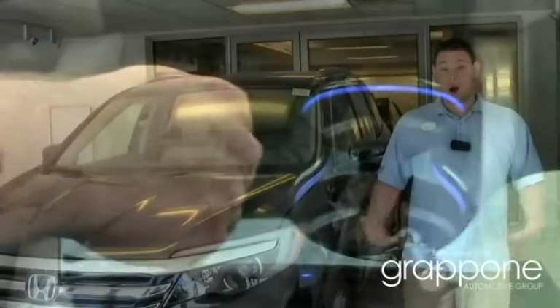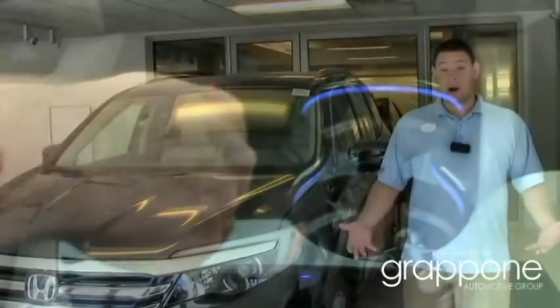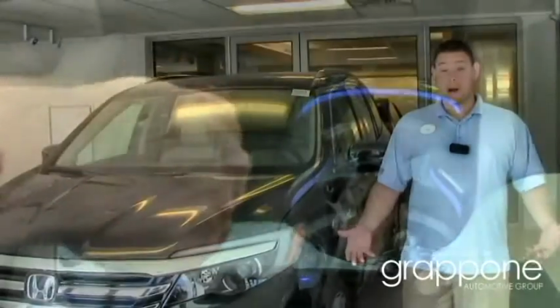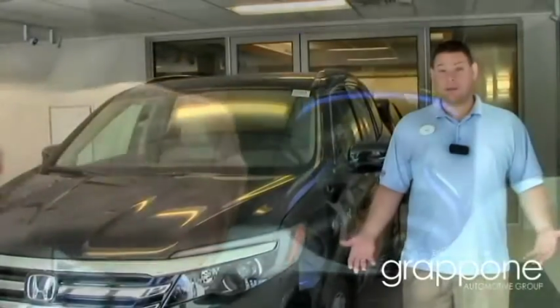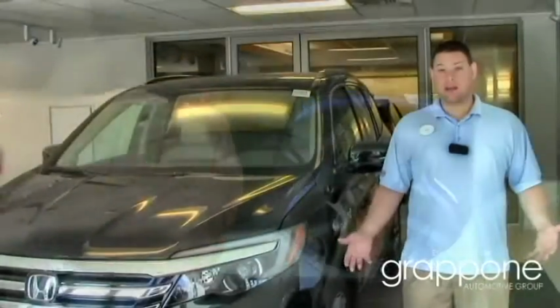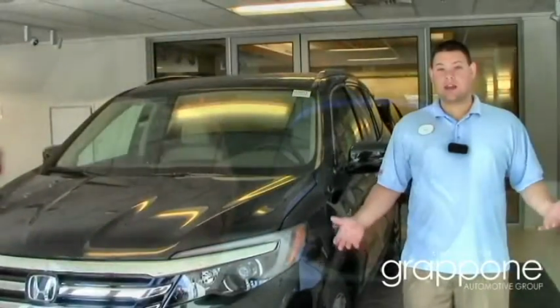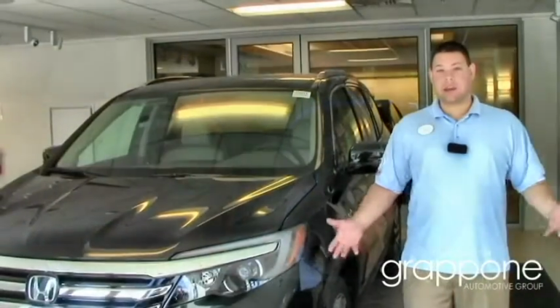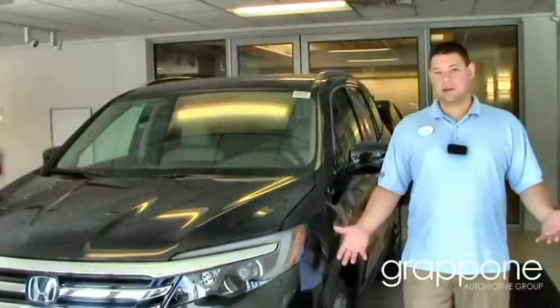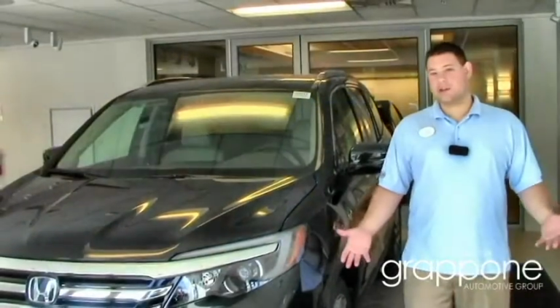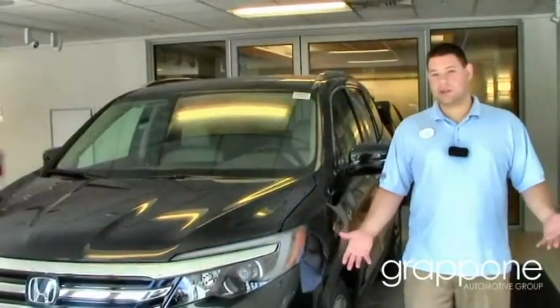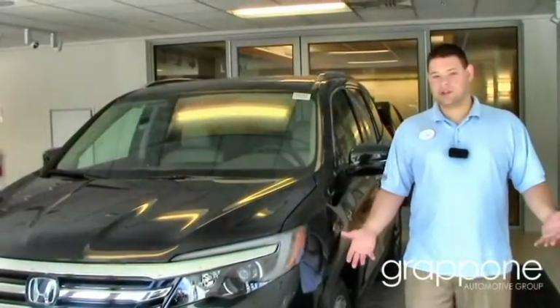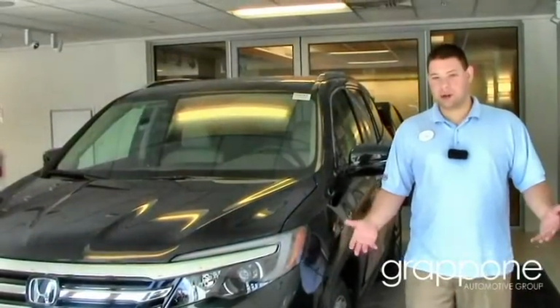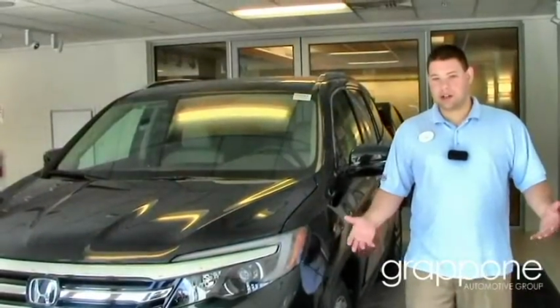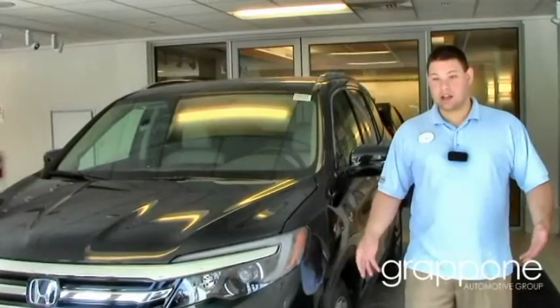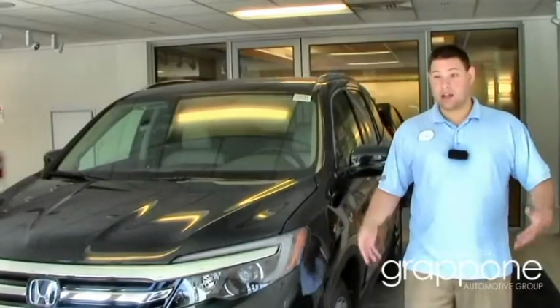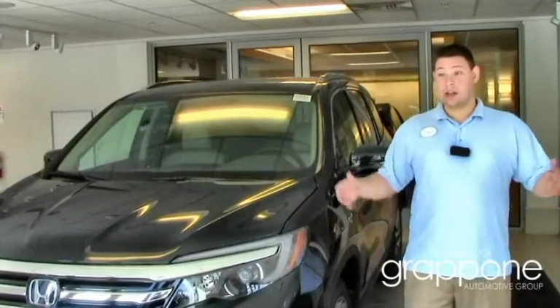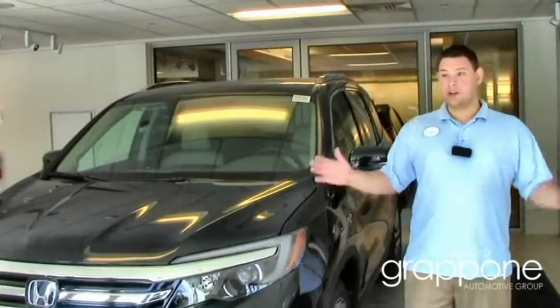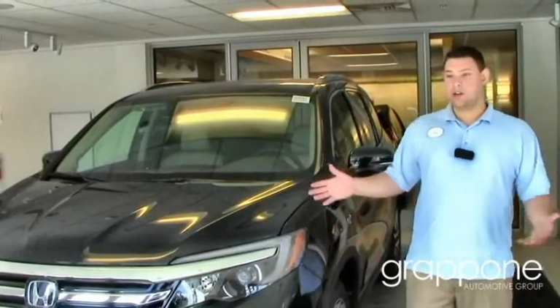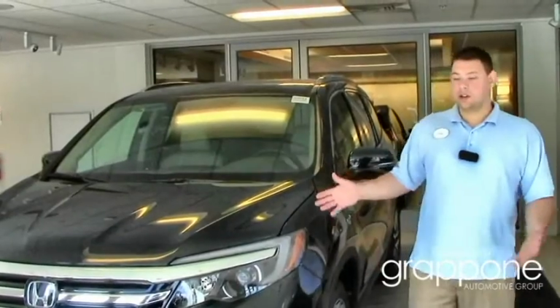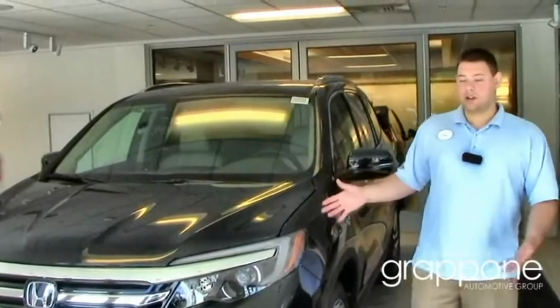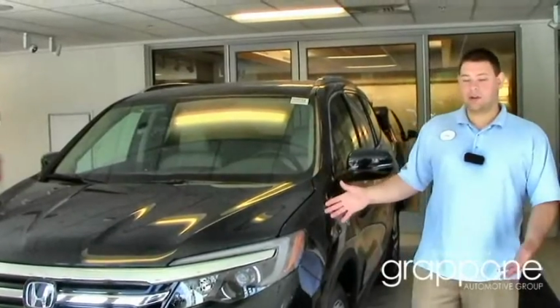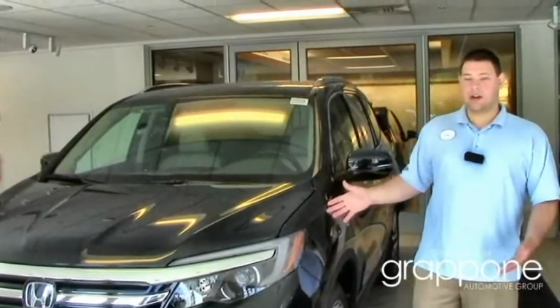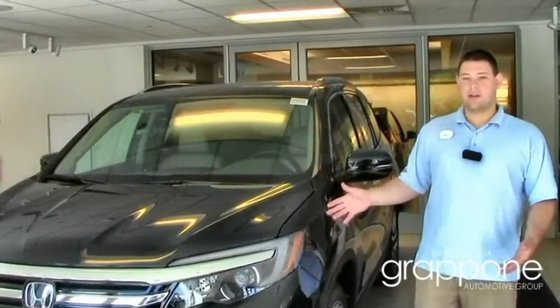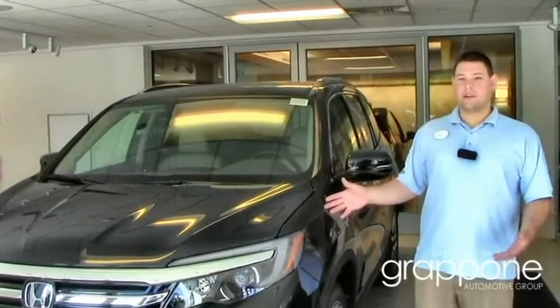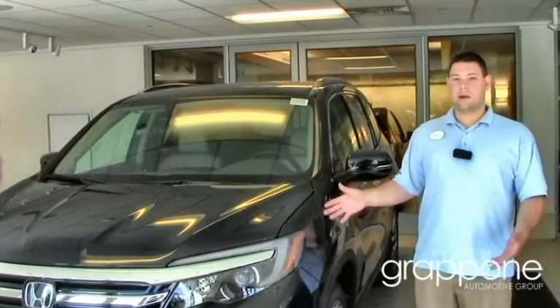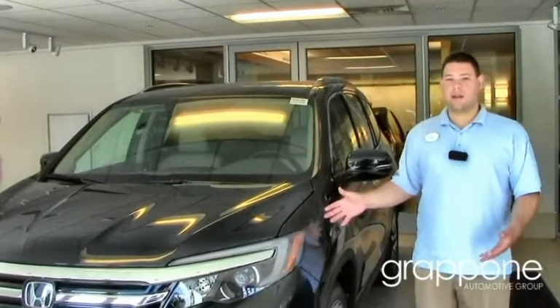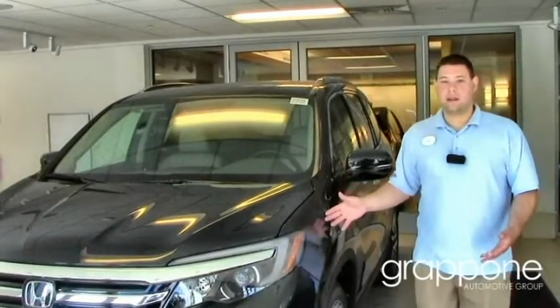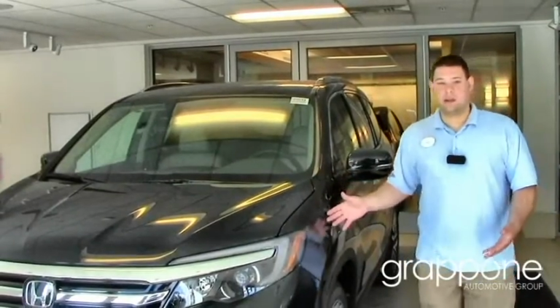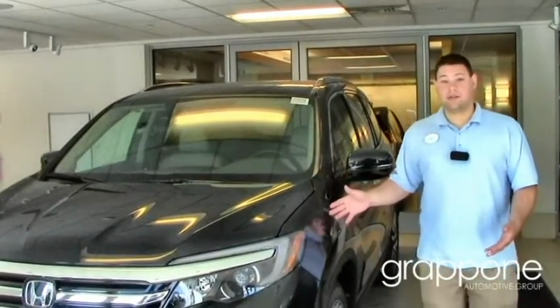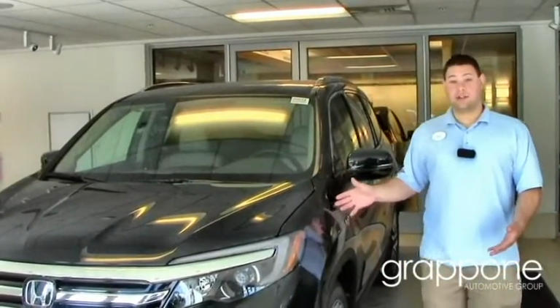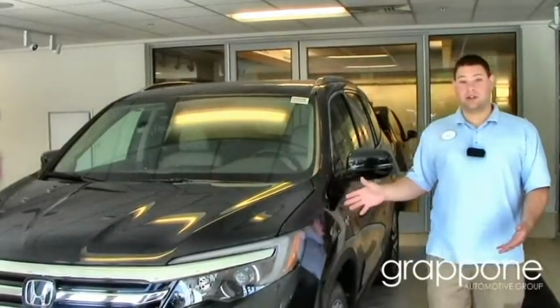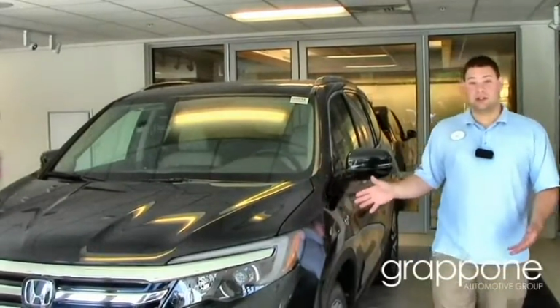Alright everybody, thank you so much for watching. You can click right here to find the Pilot that best fits your needs.